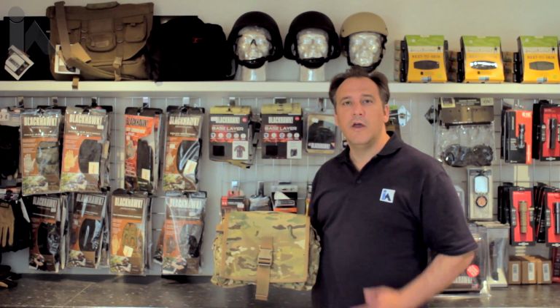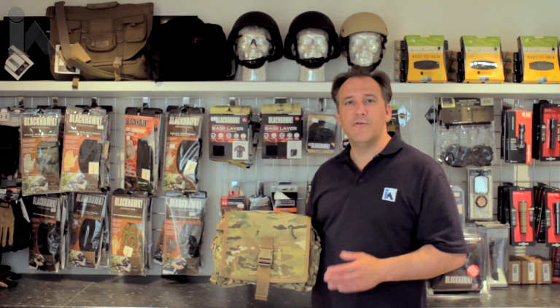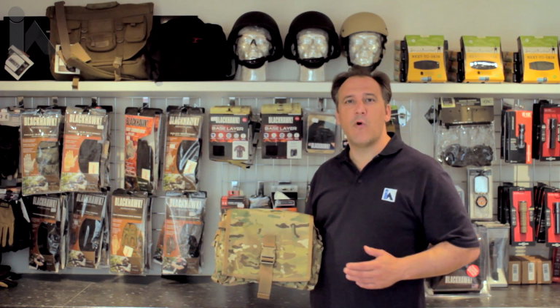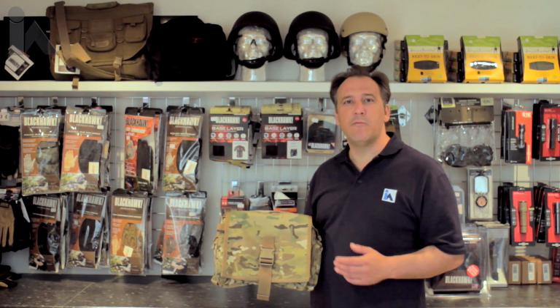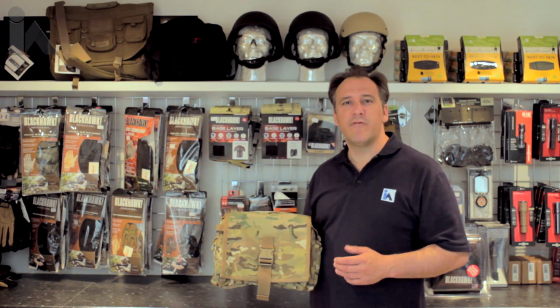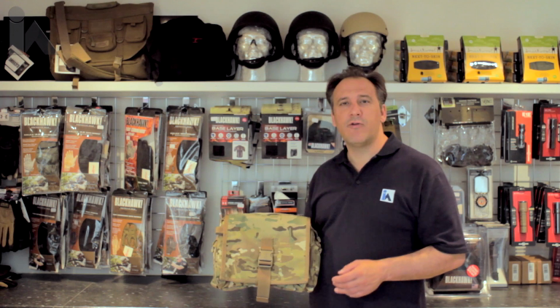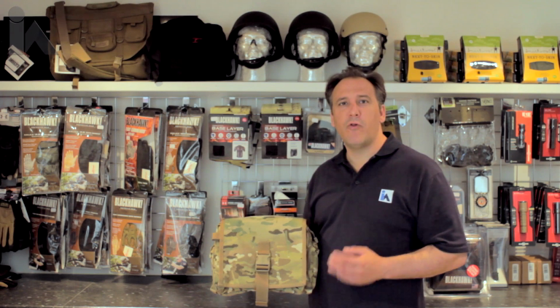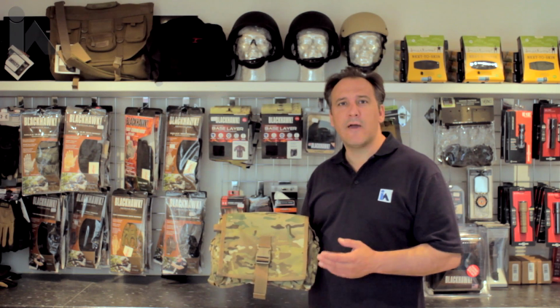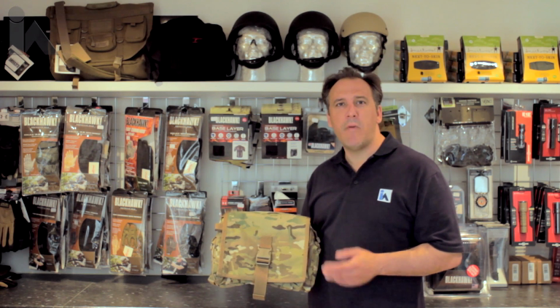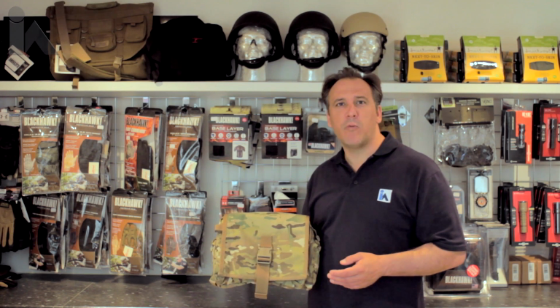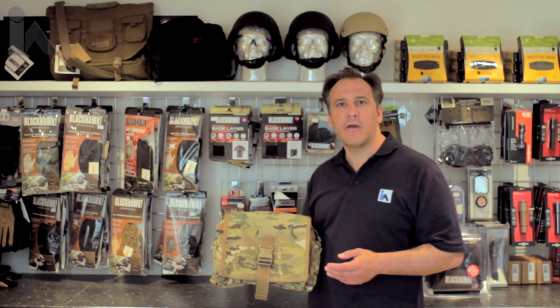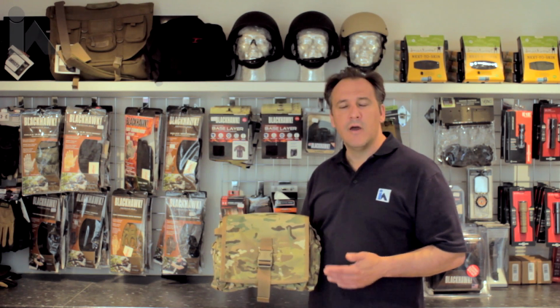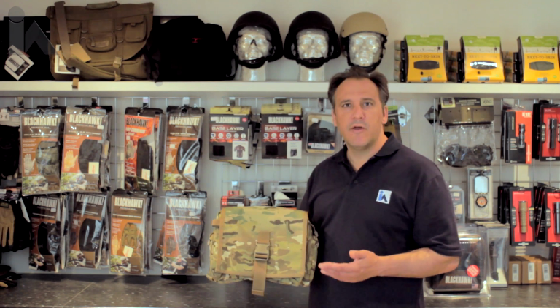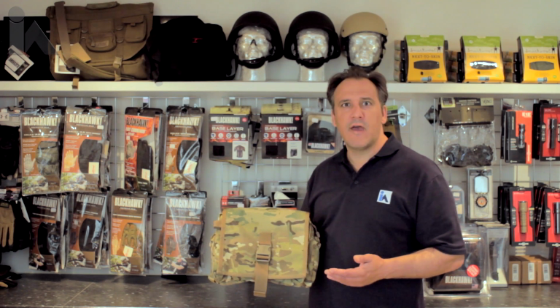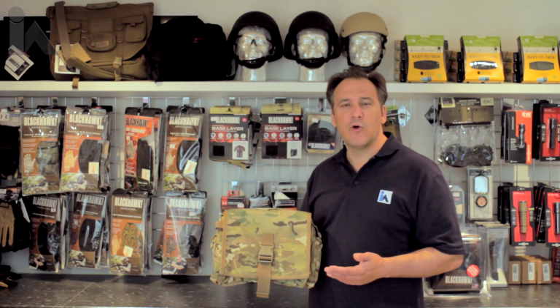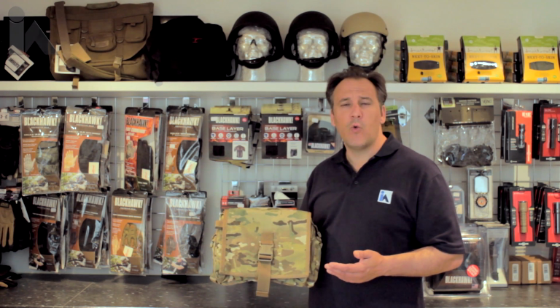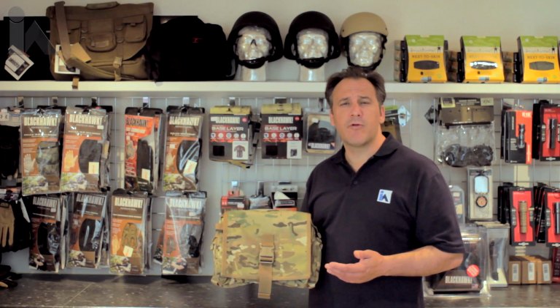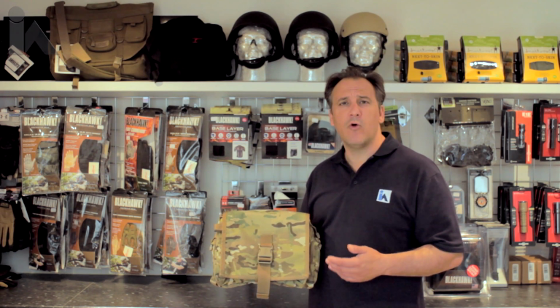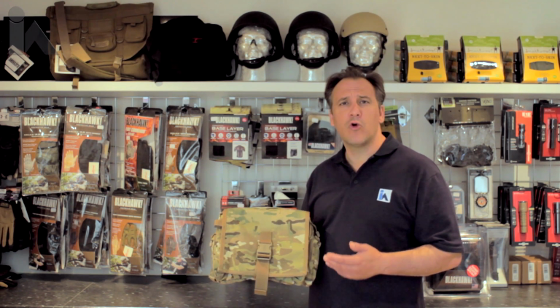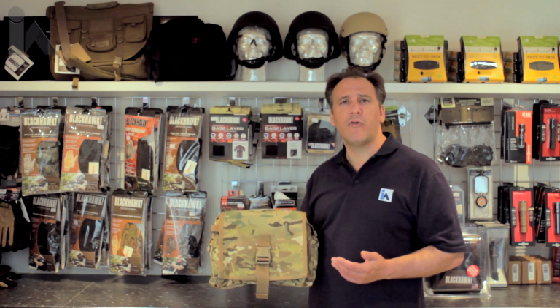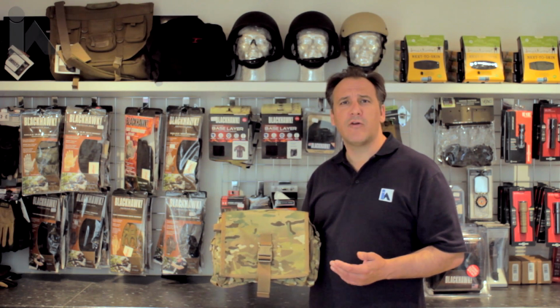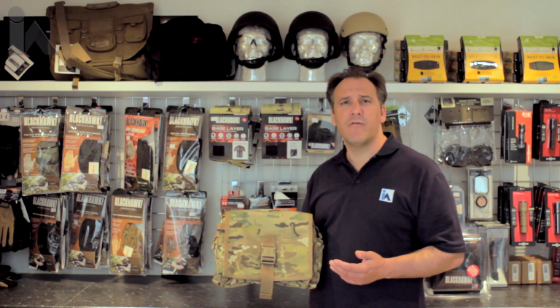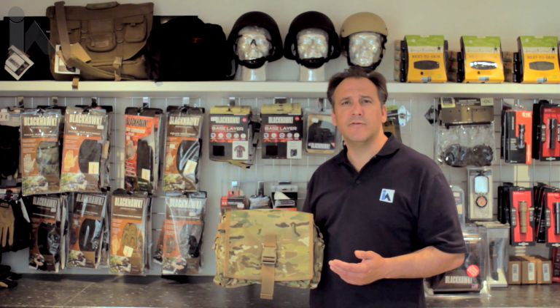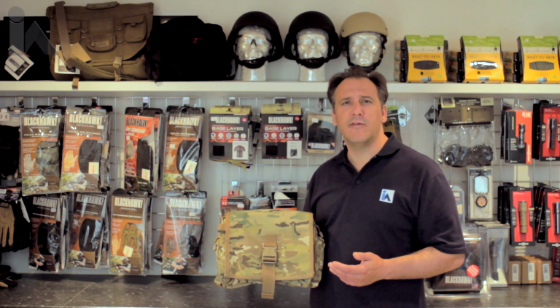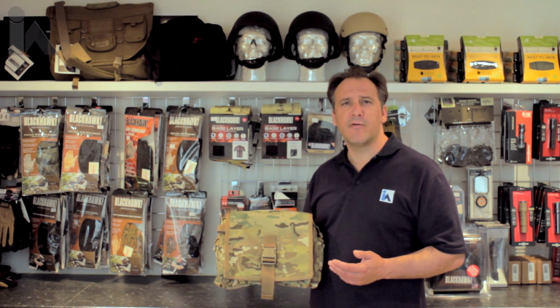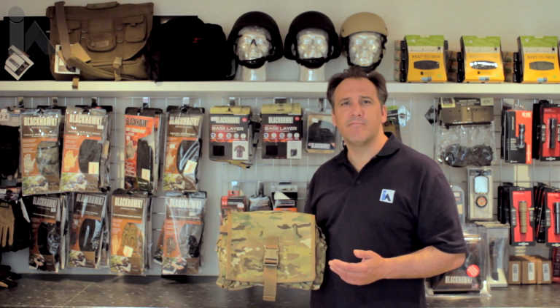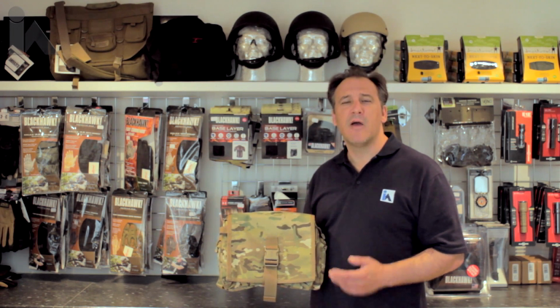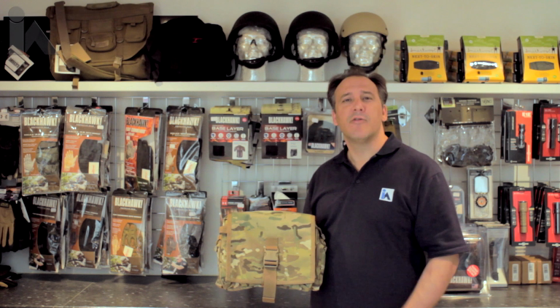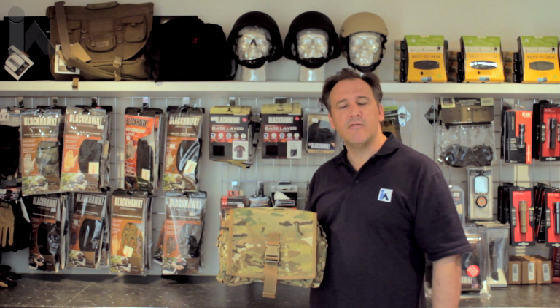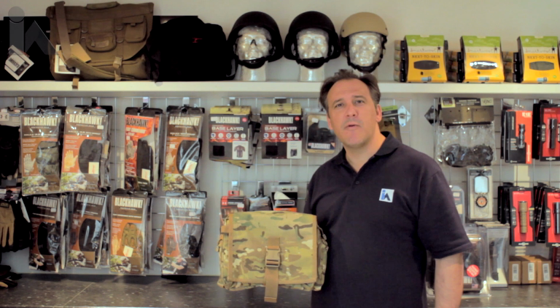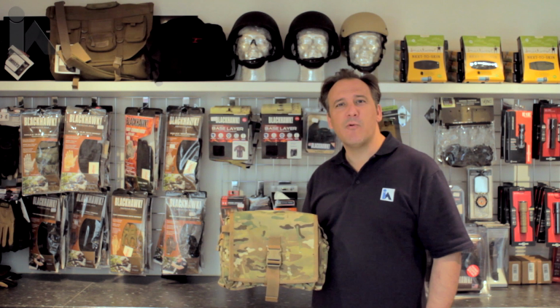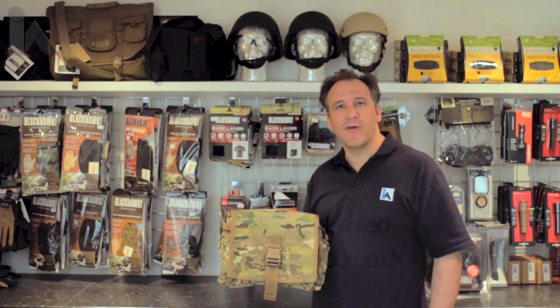If you require any more information on the Blackhawk Battle Bag, please take a look at our website or contact us for further details. Thank you very much for watching.